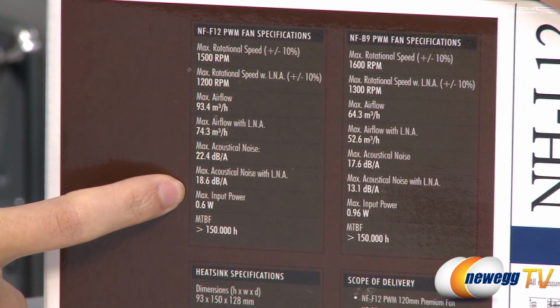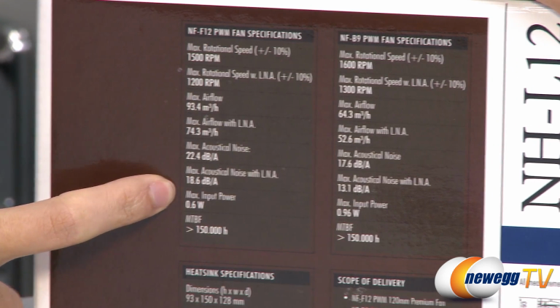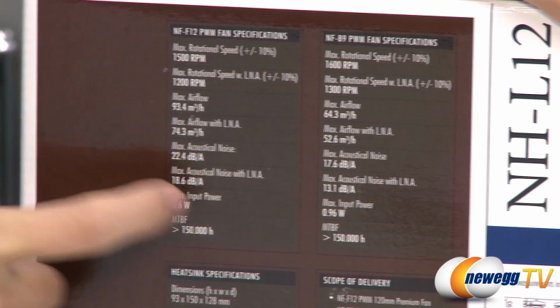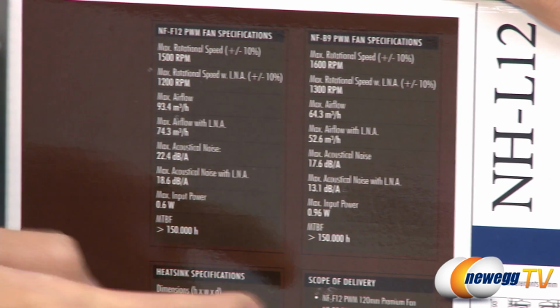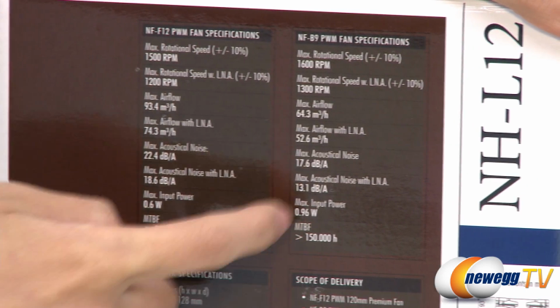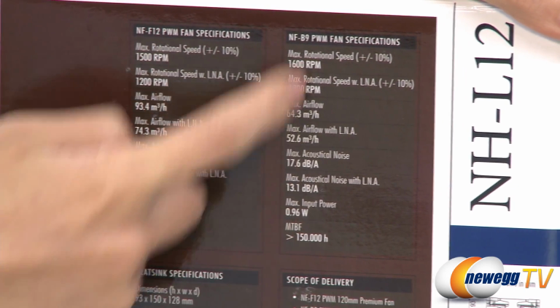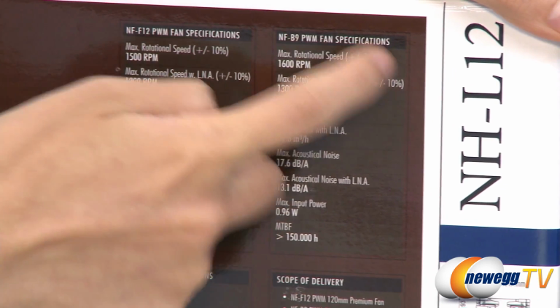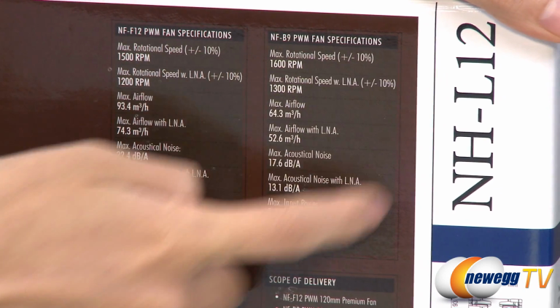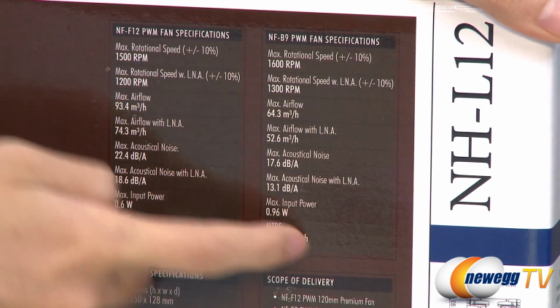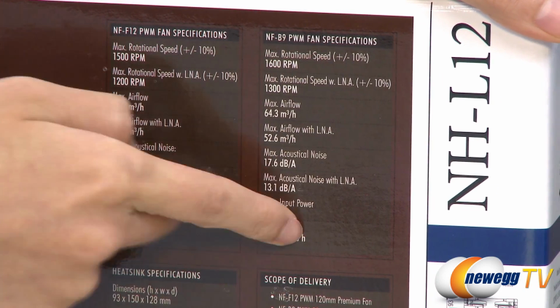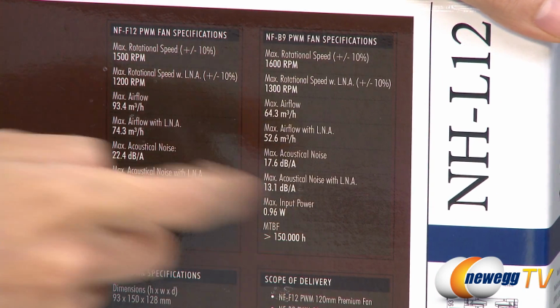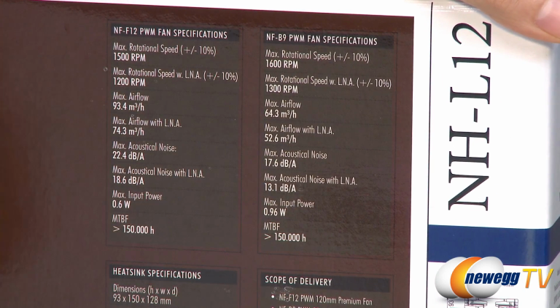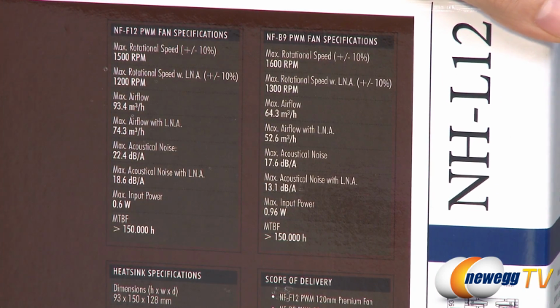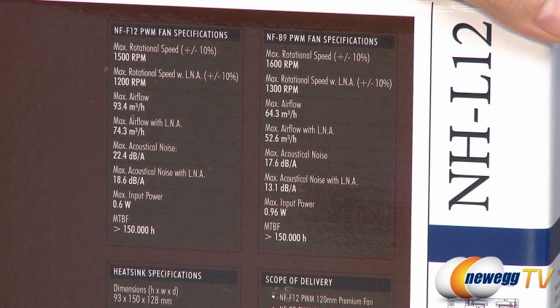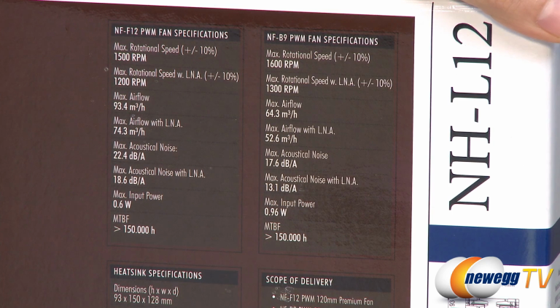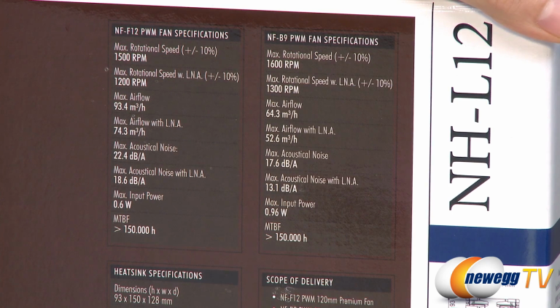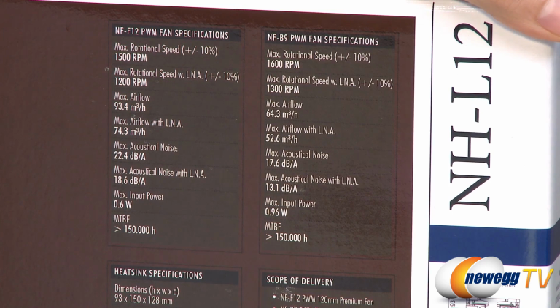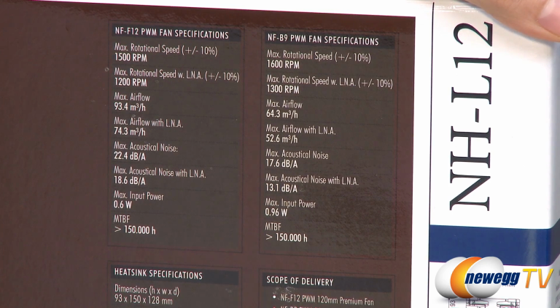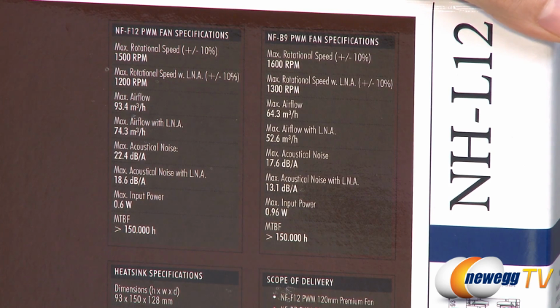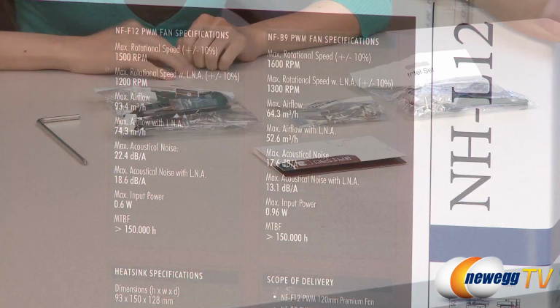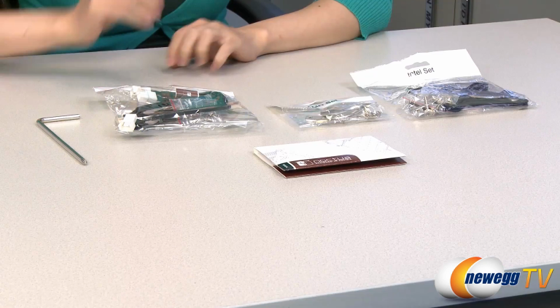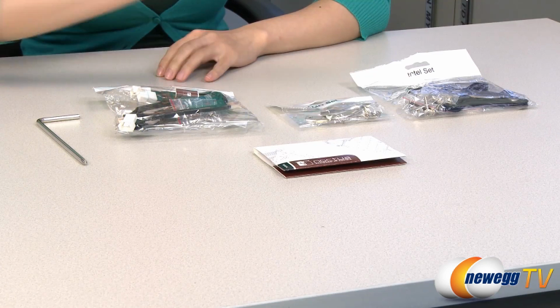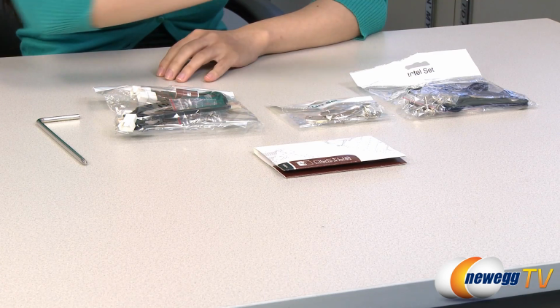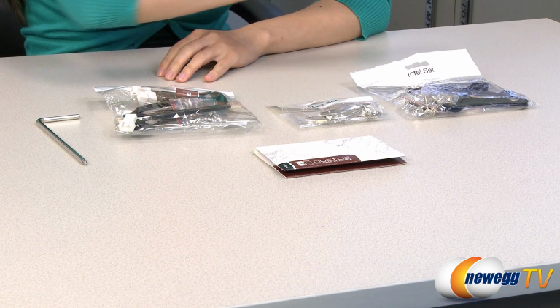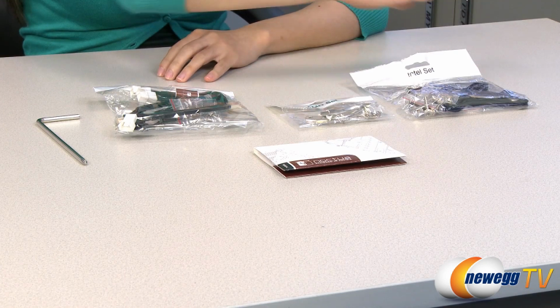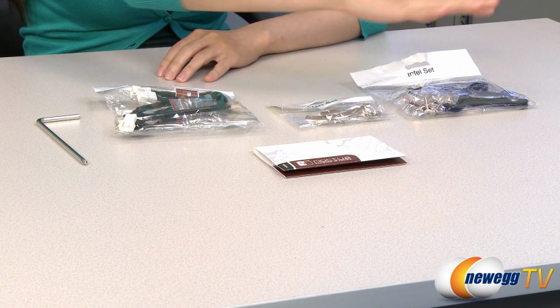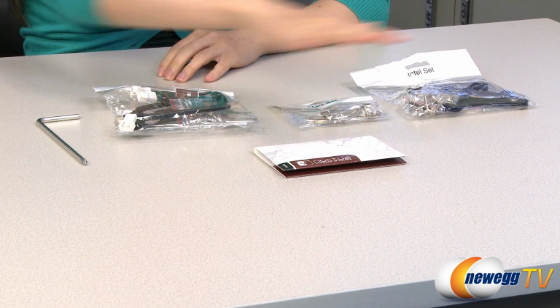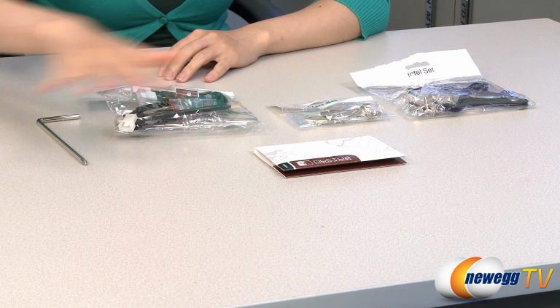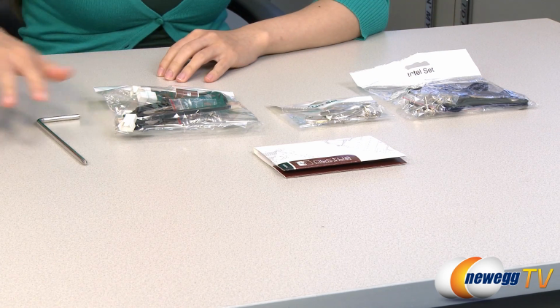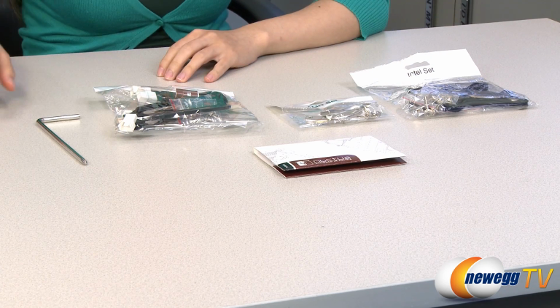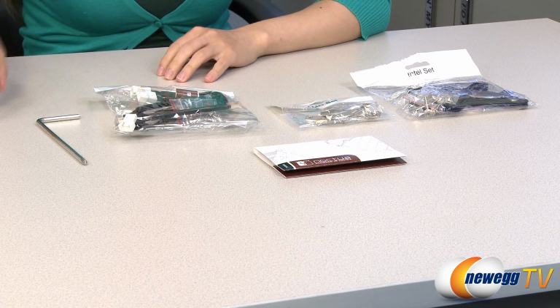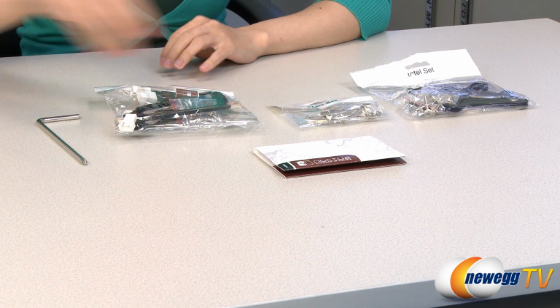And here are the specs for your 92 millimeter fan. These are the accessories included in the box.